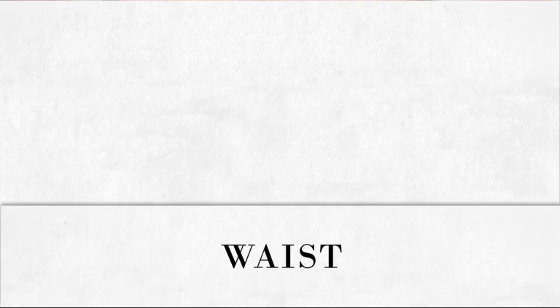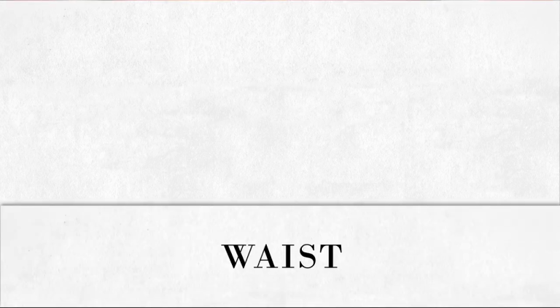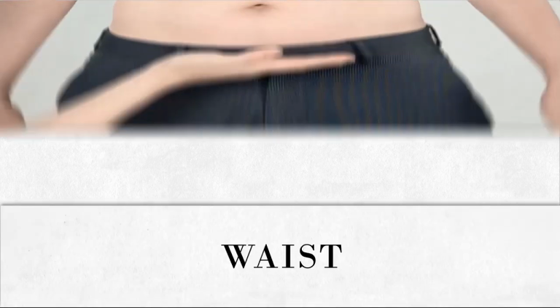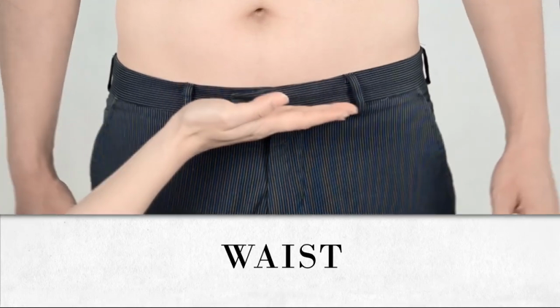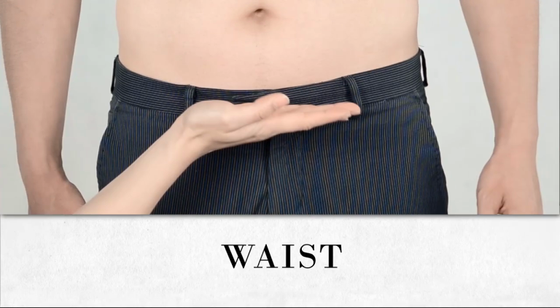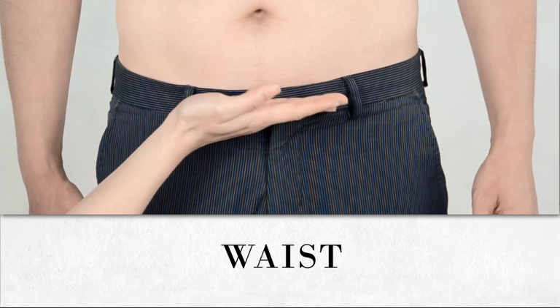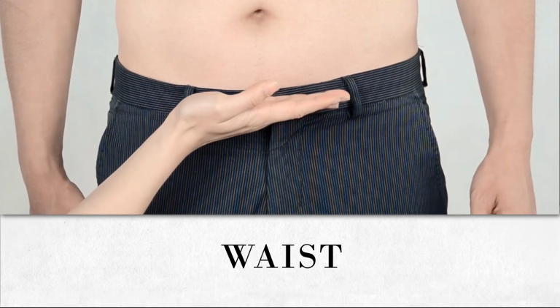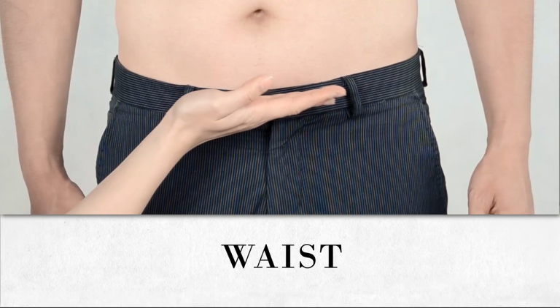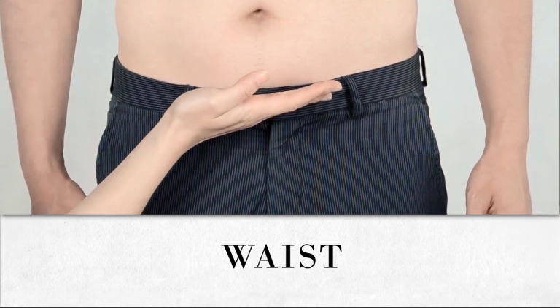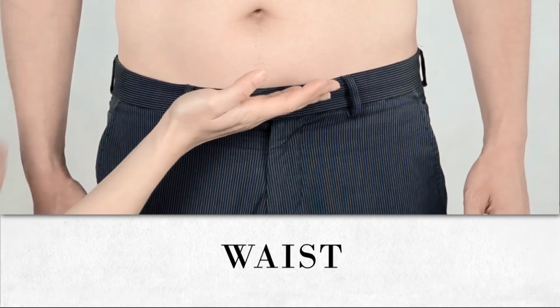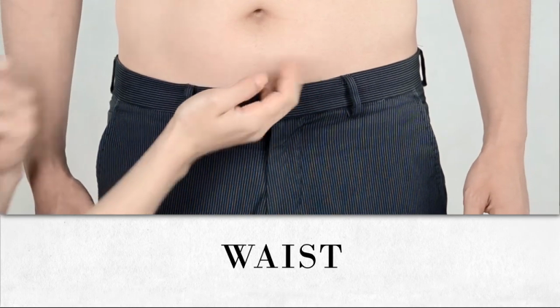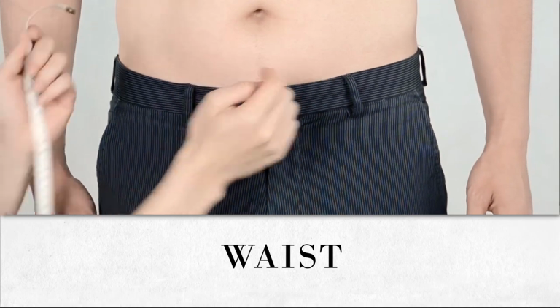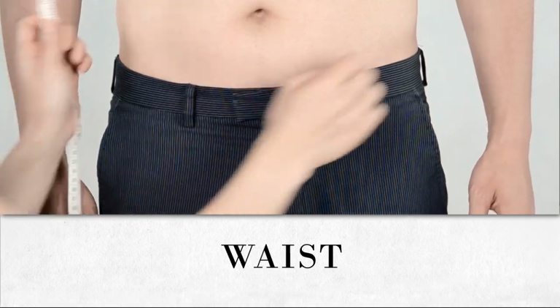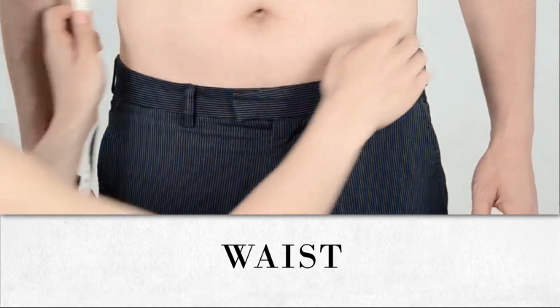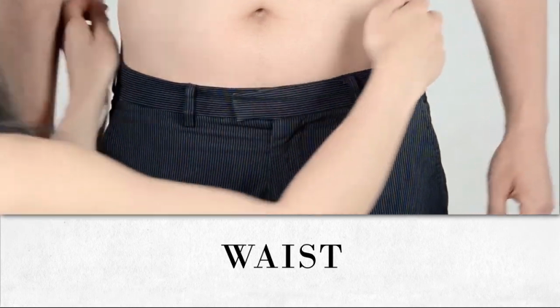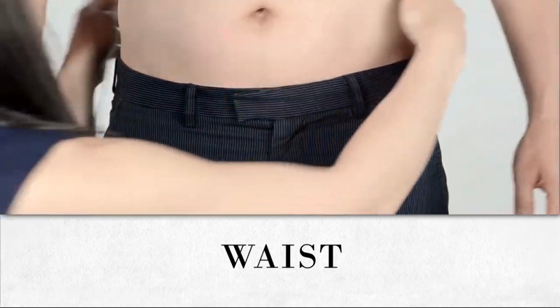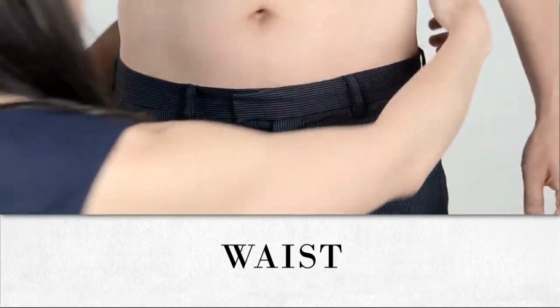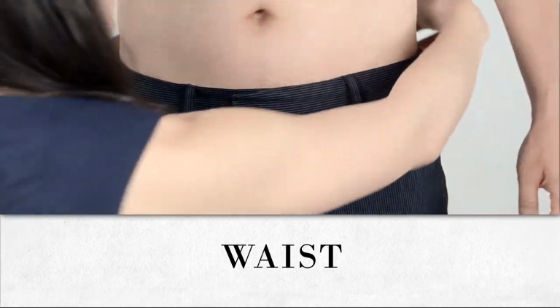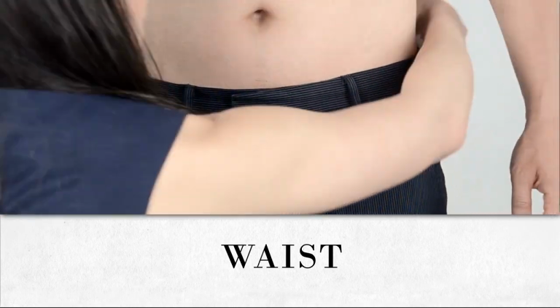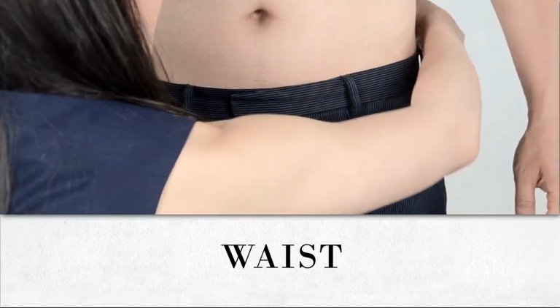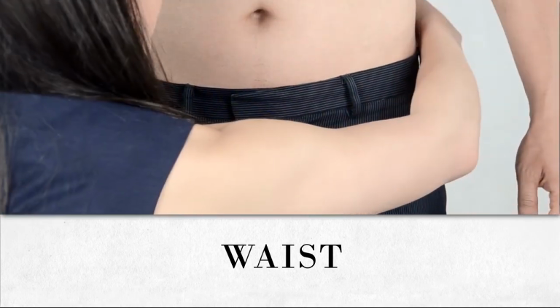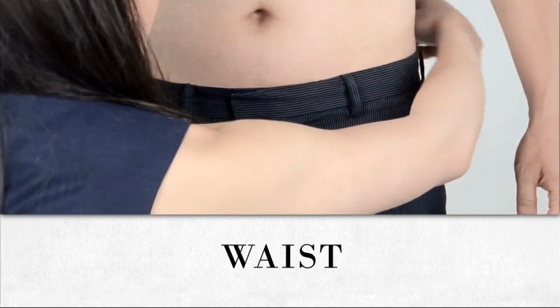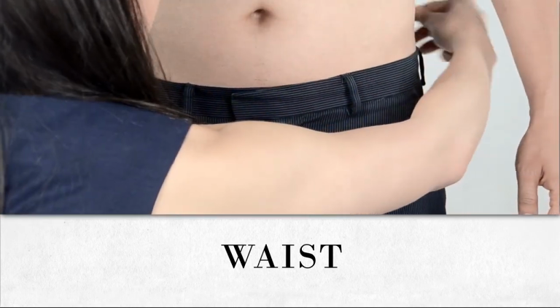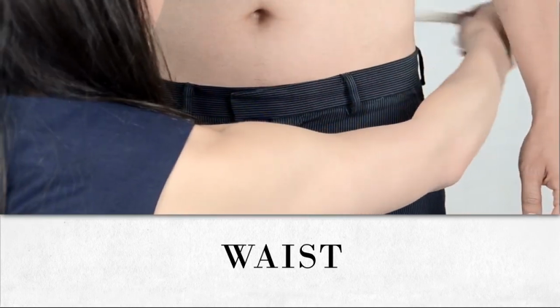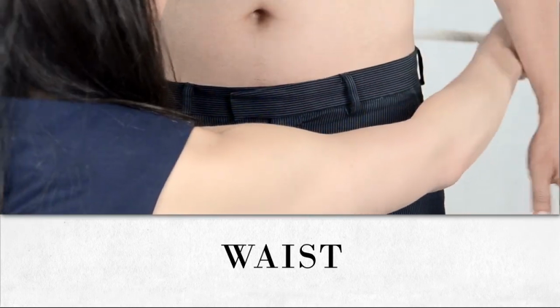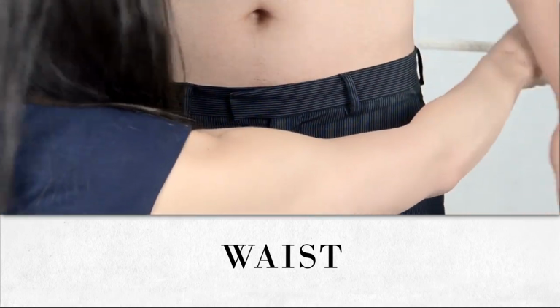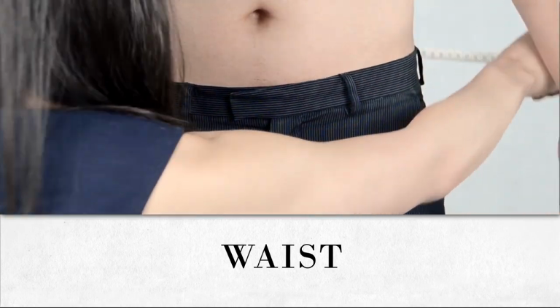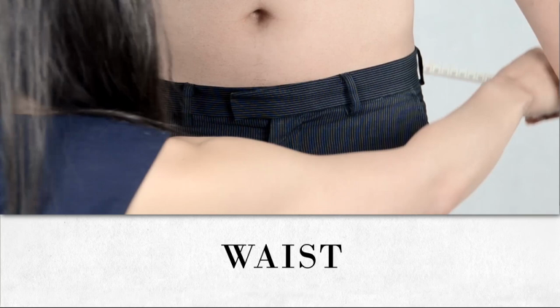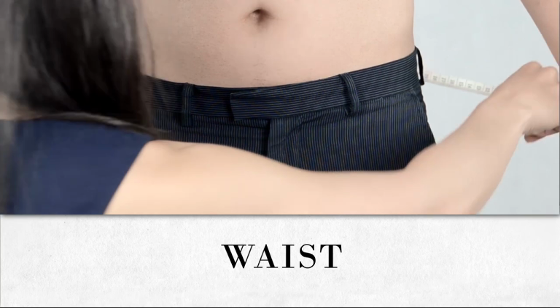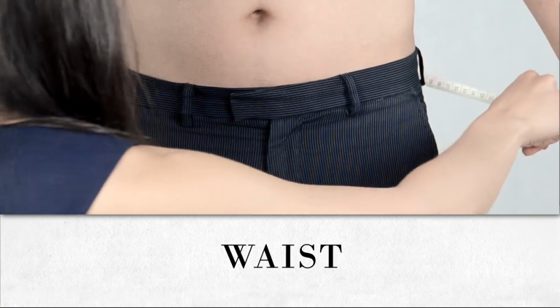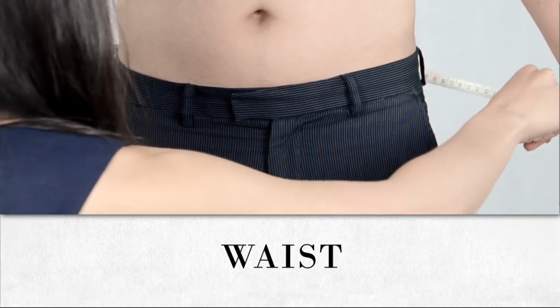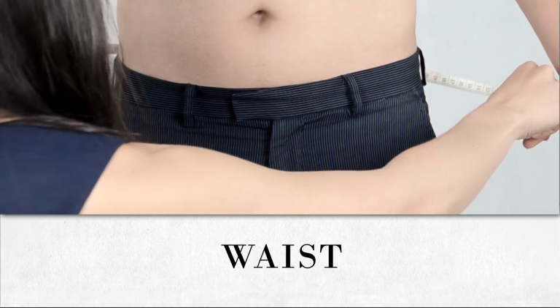Measure the circumference of your waistline where your best-fitting pair of pants would normally rest.